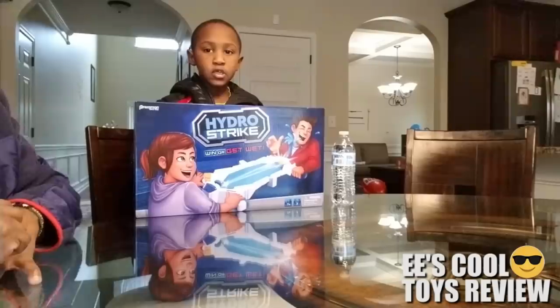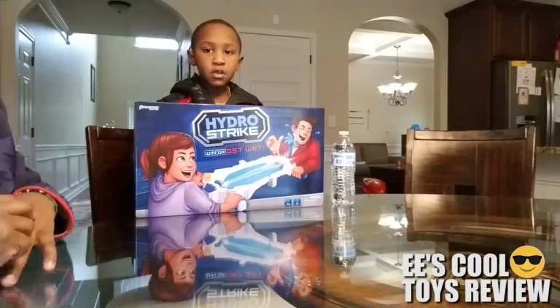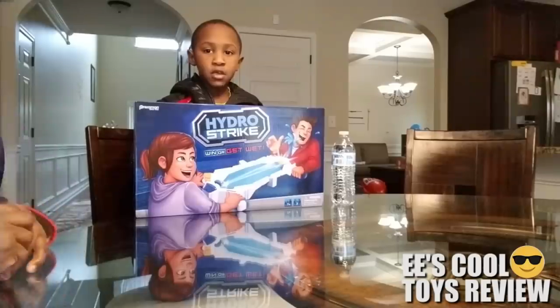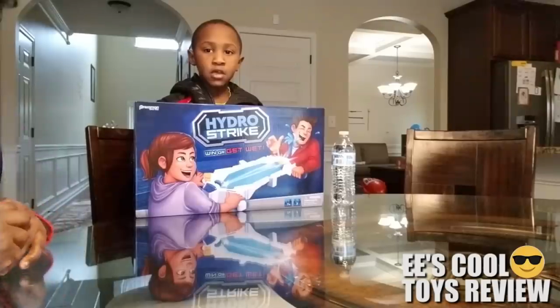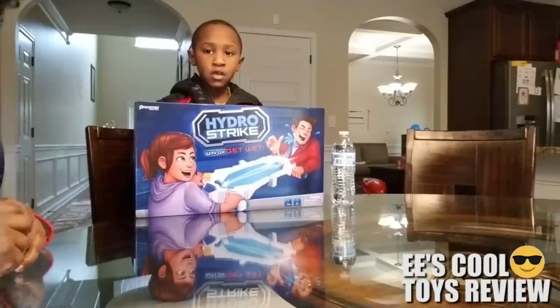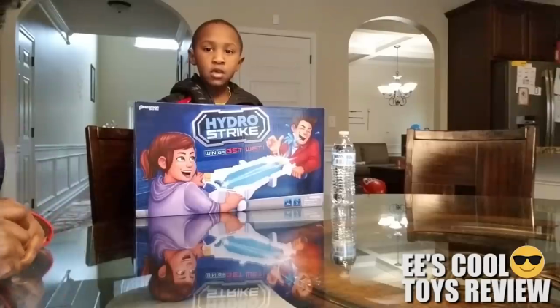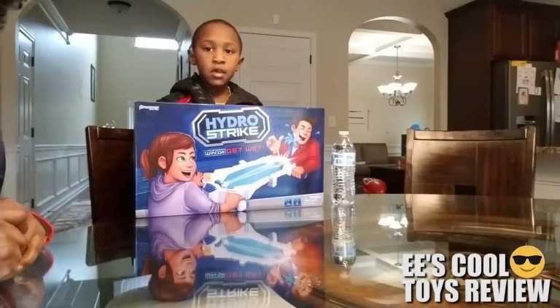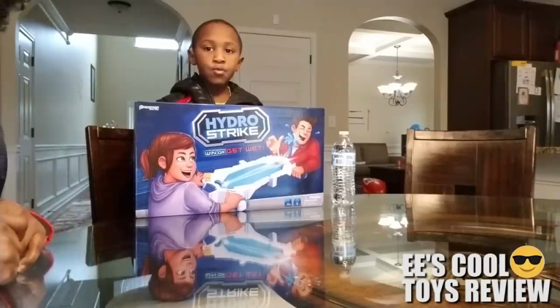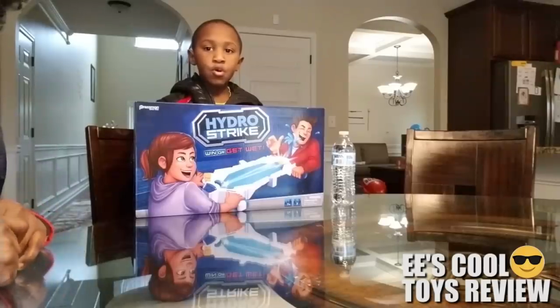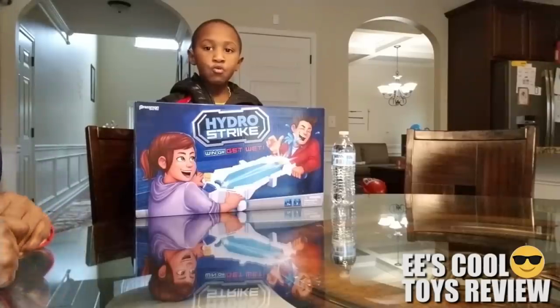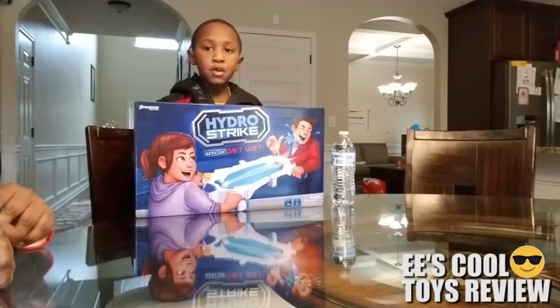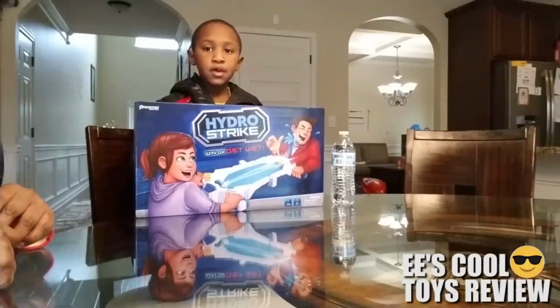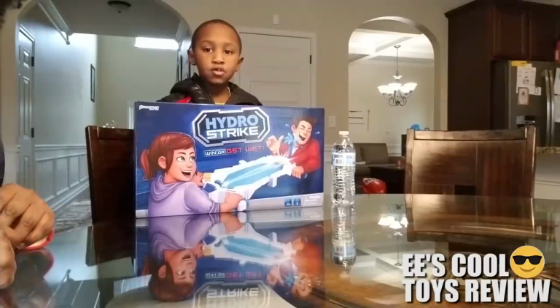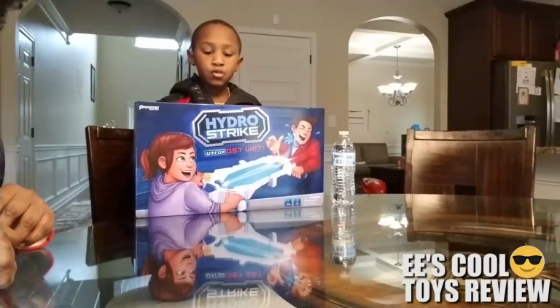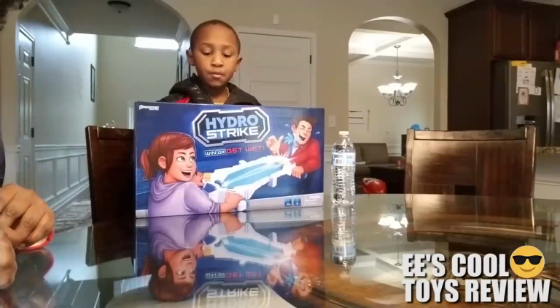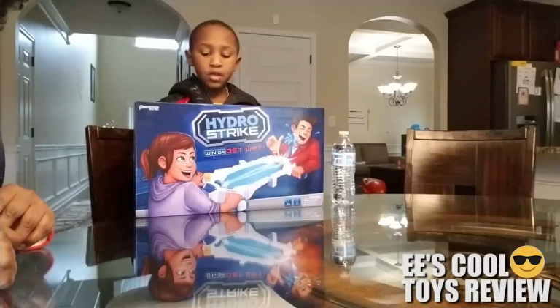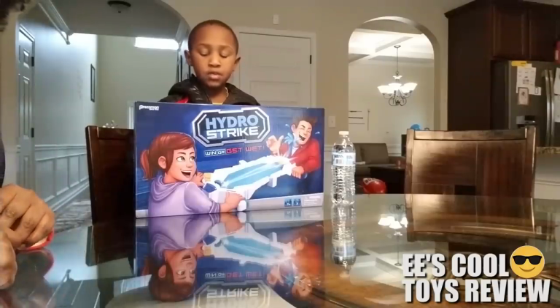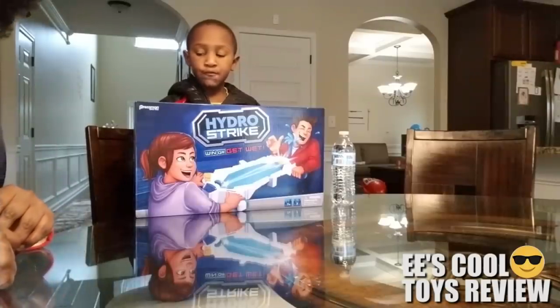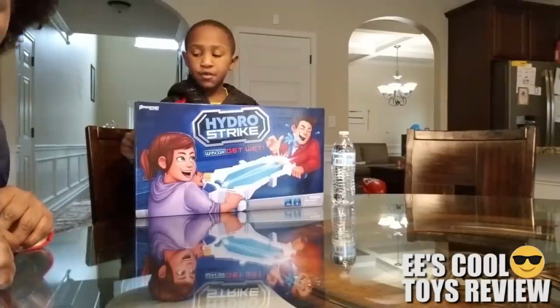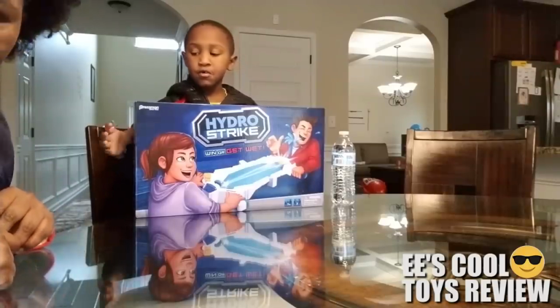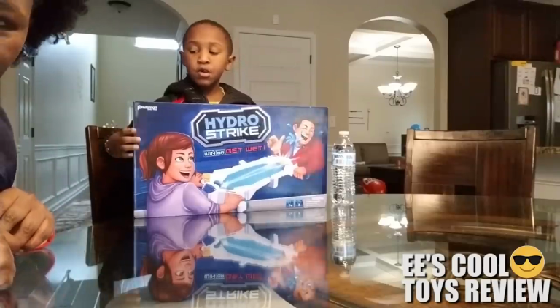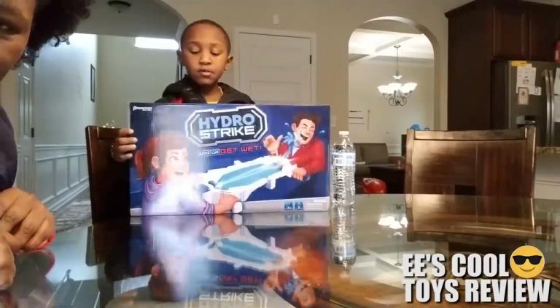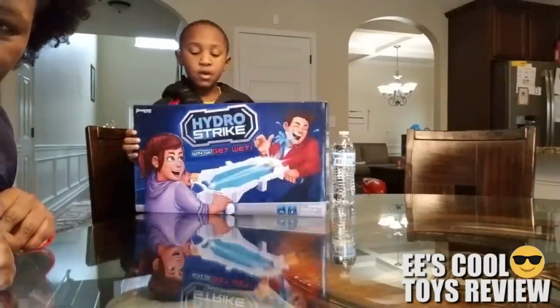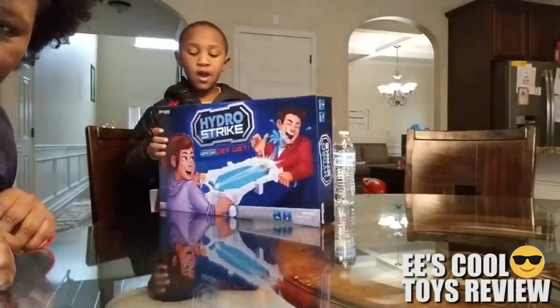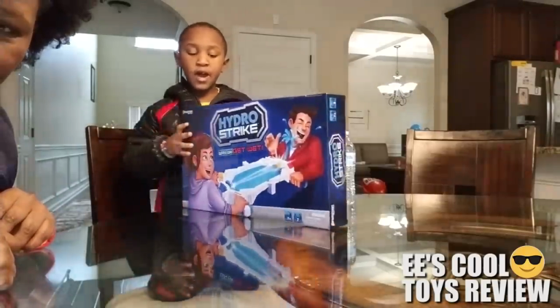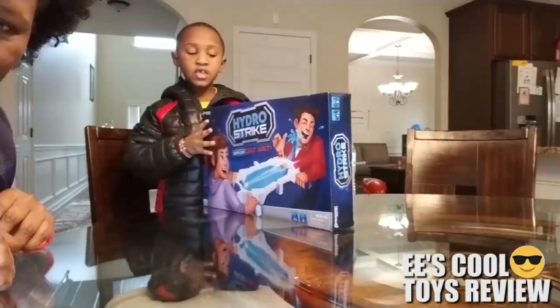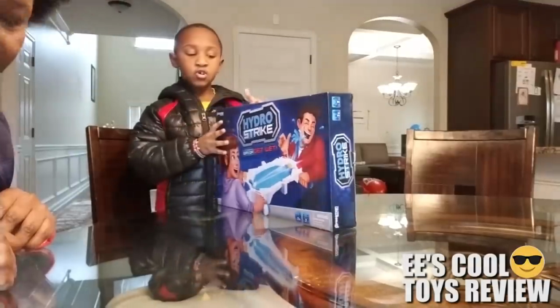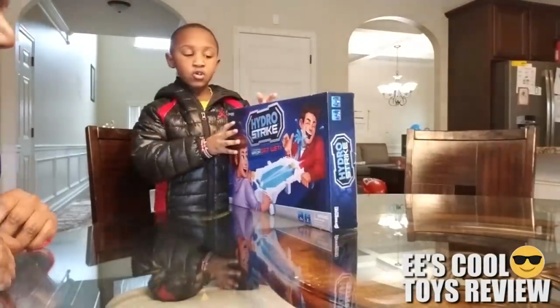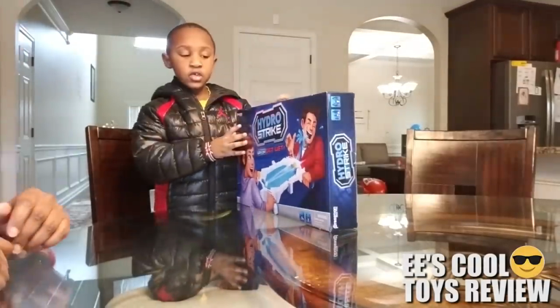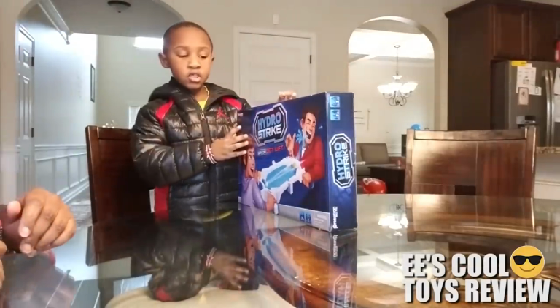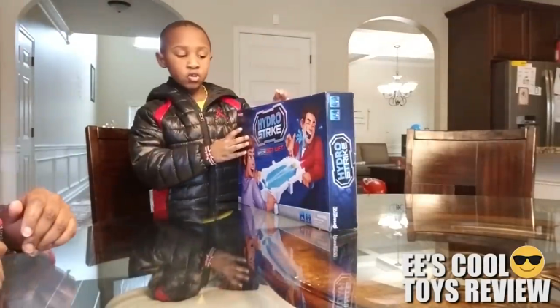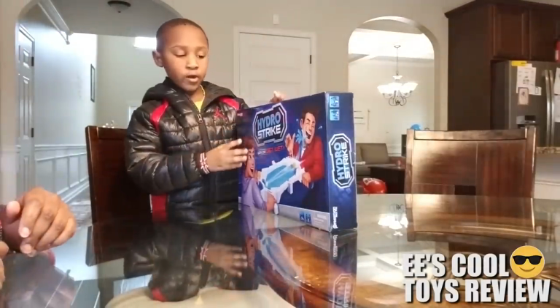This is me, EE. We are opening another unboxing video of the Hydra Strike.